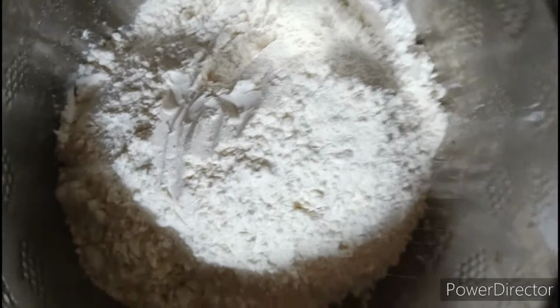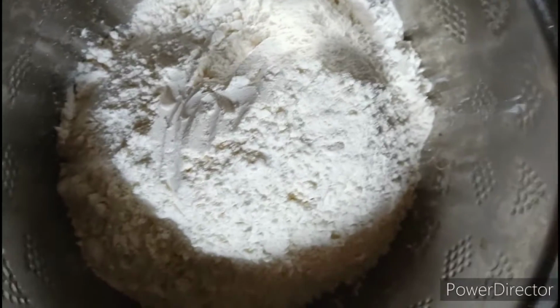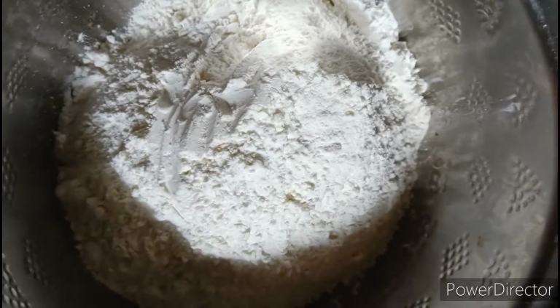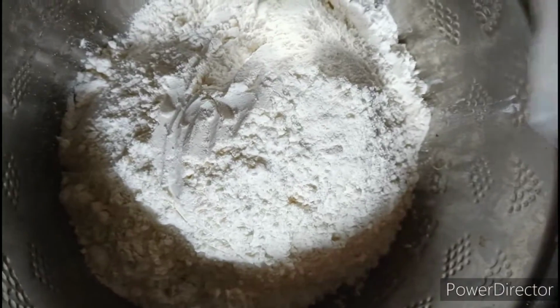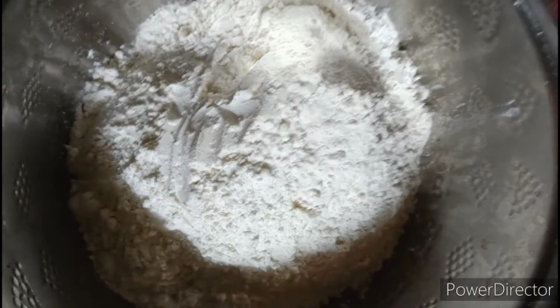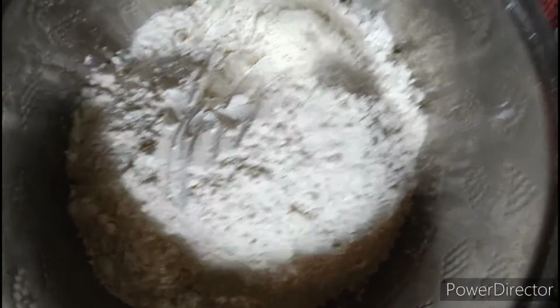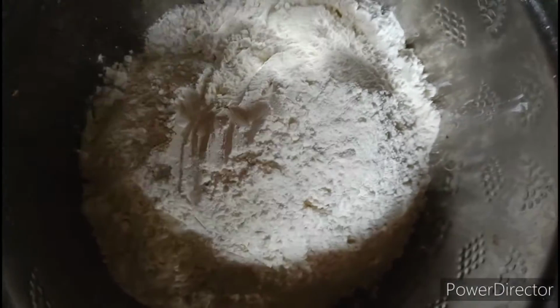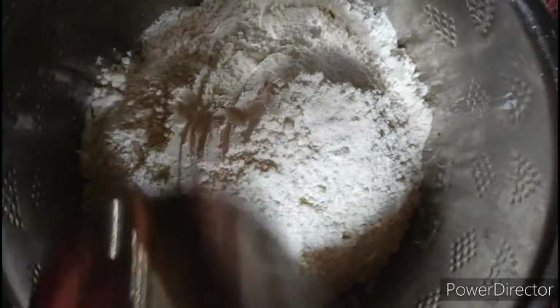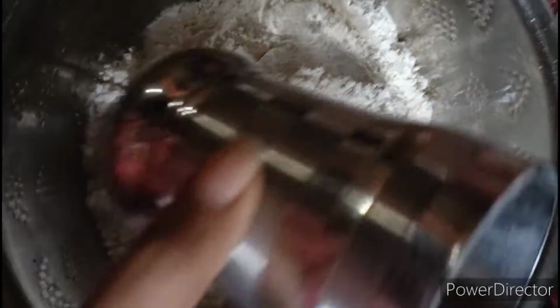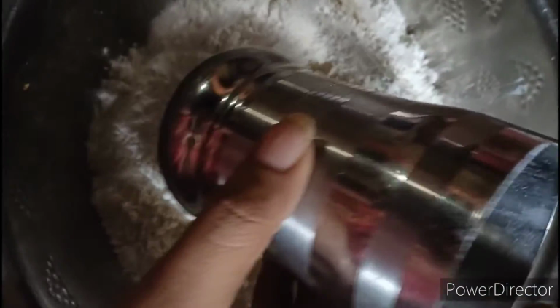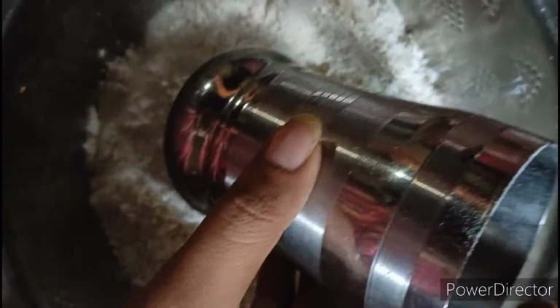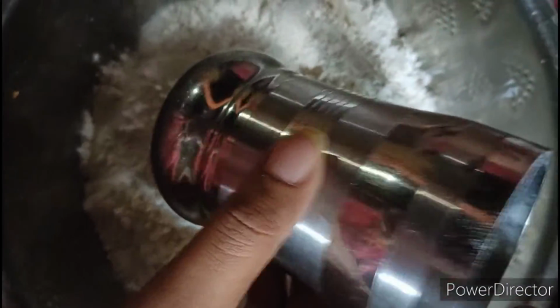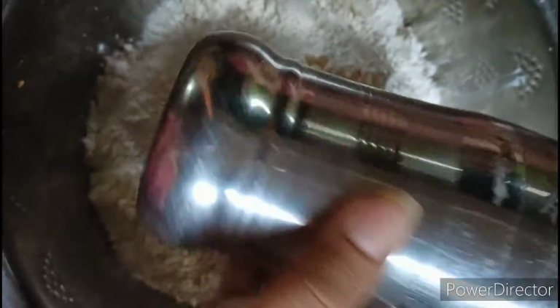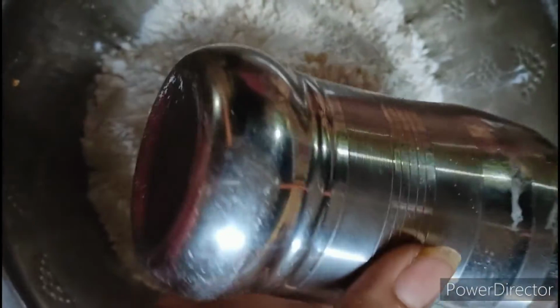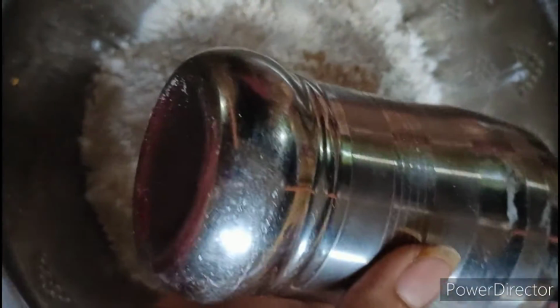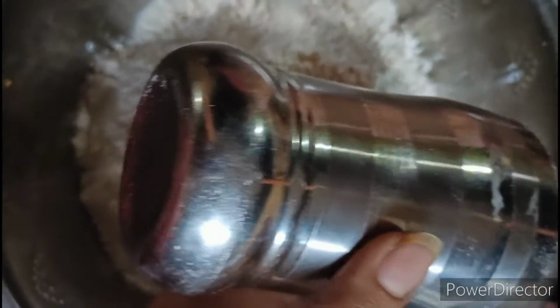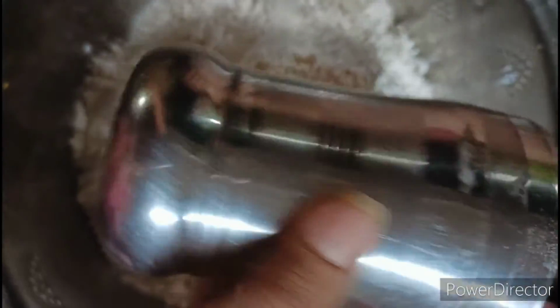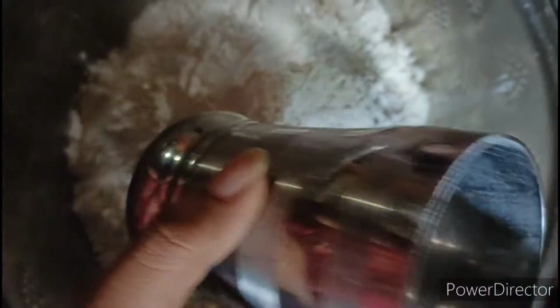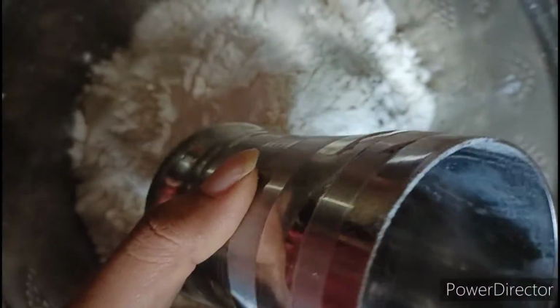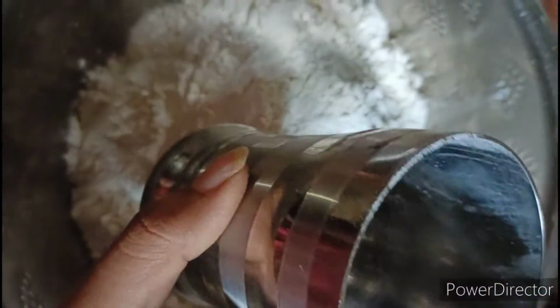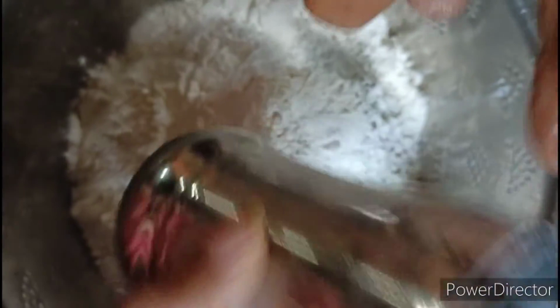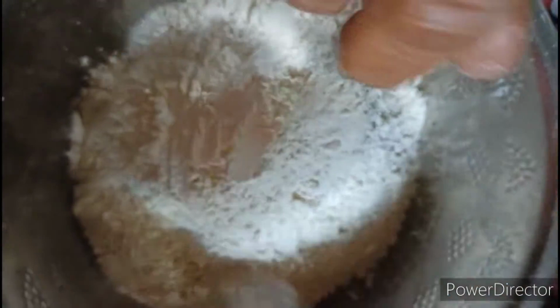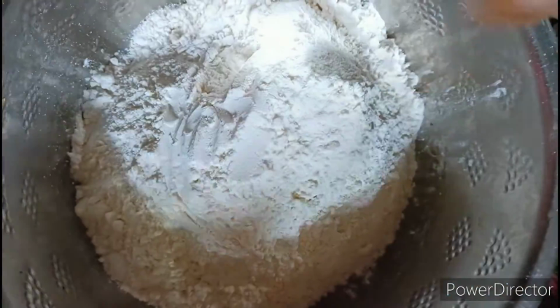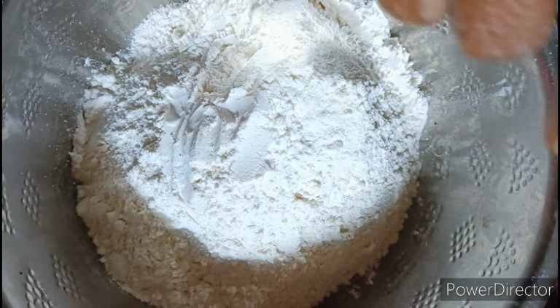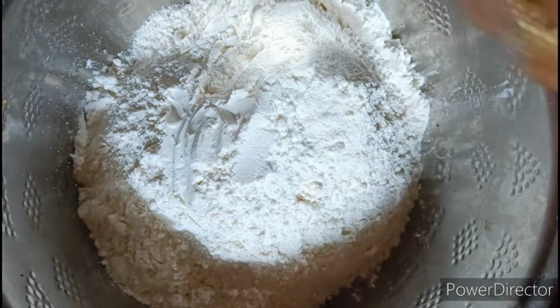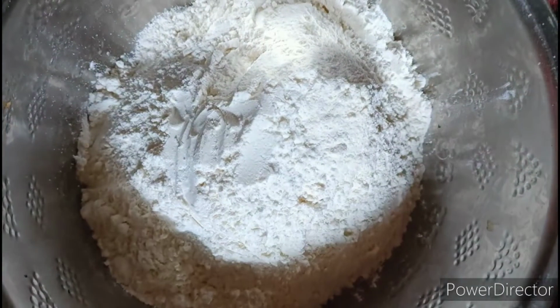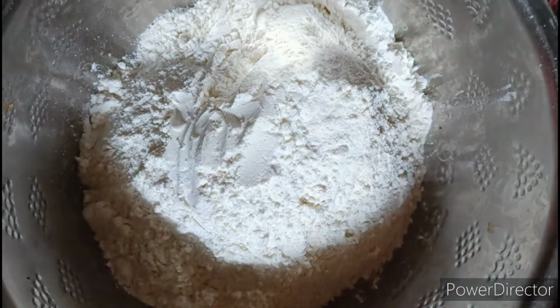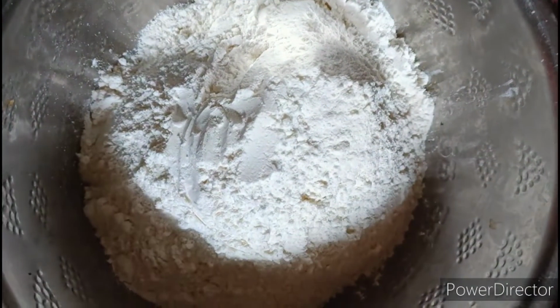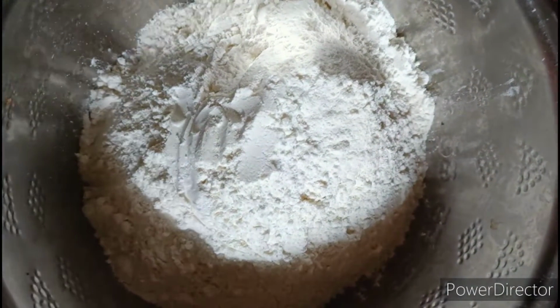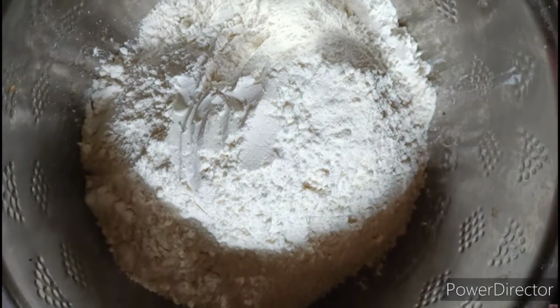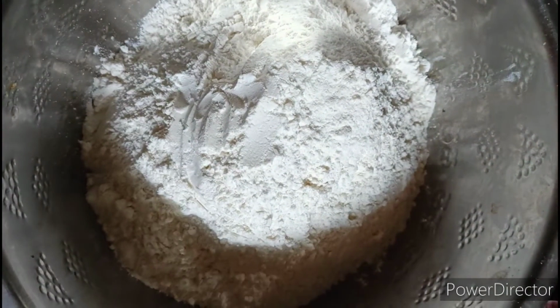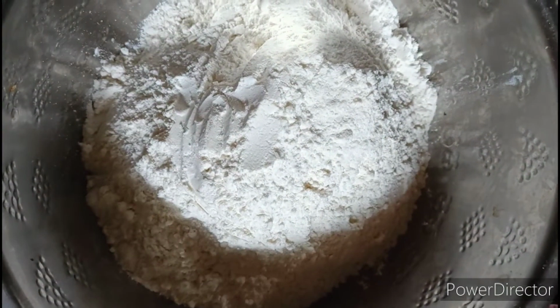I am going to show you how to prepare the masala puri.